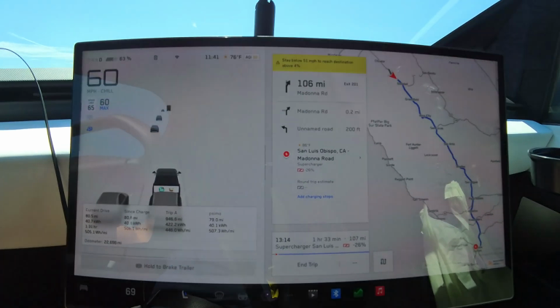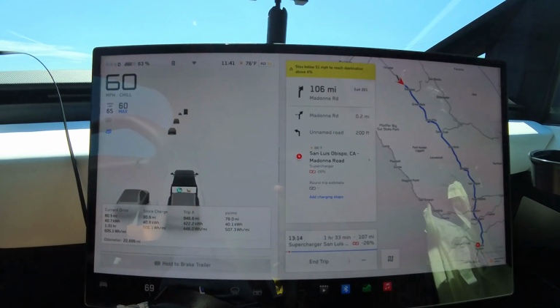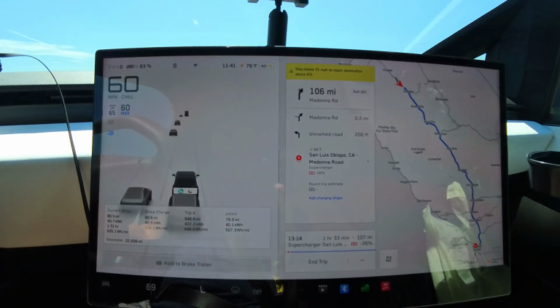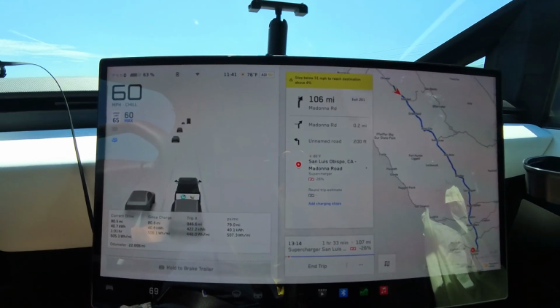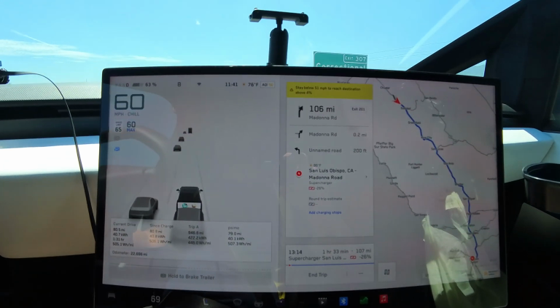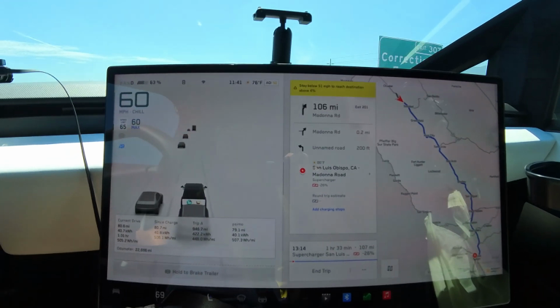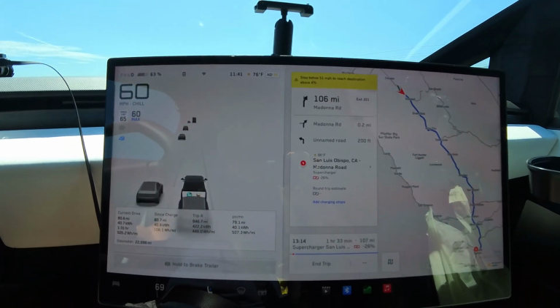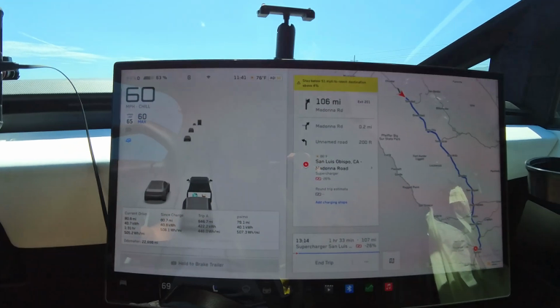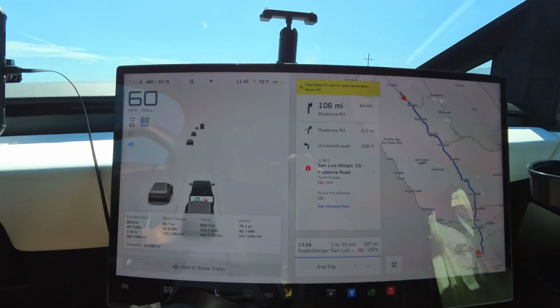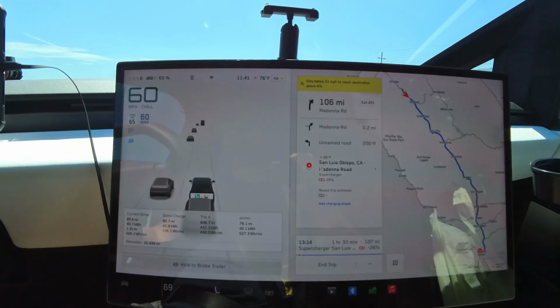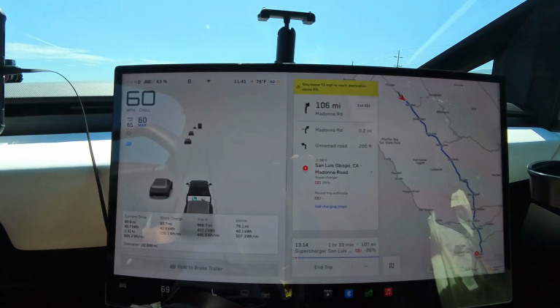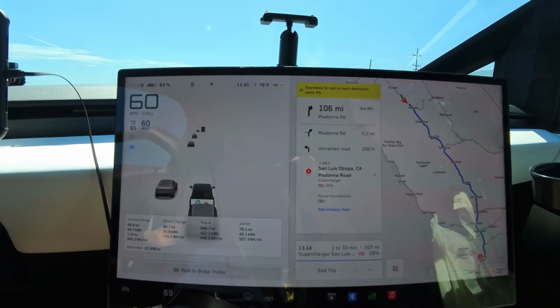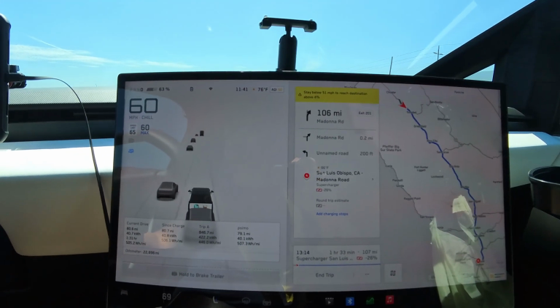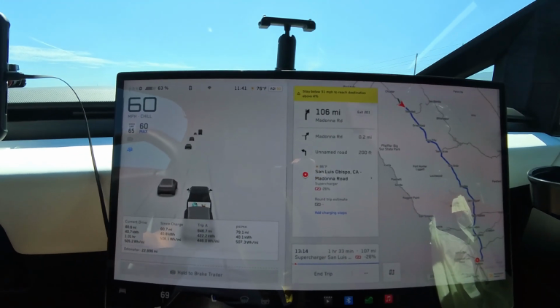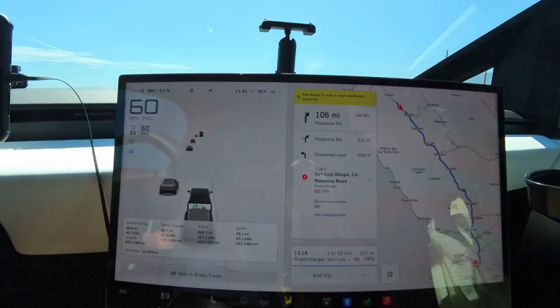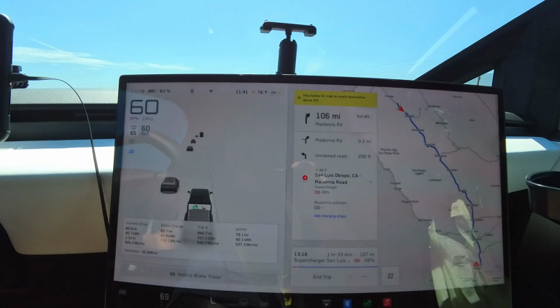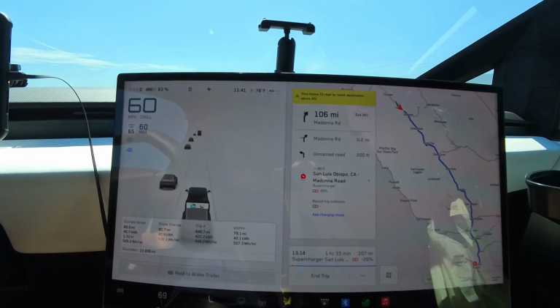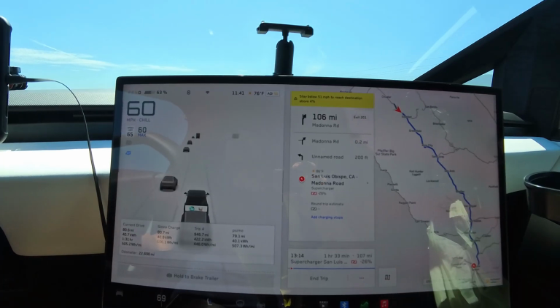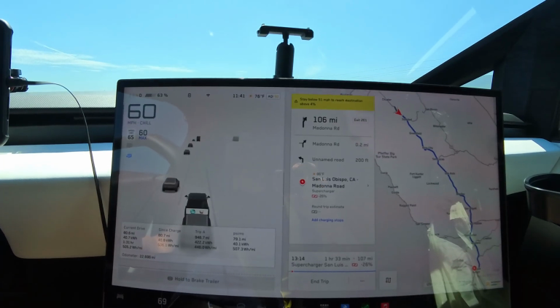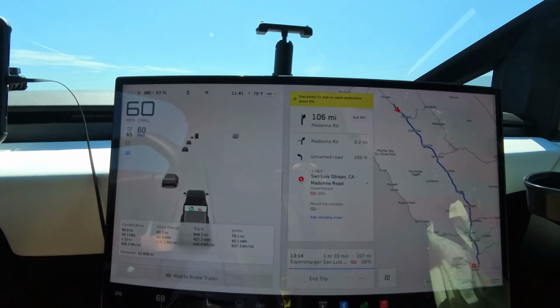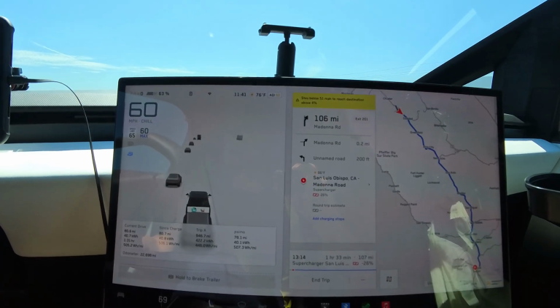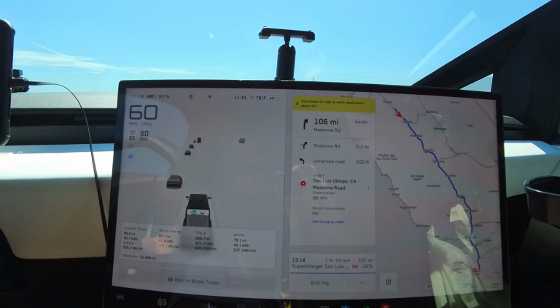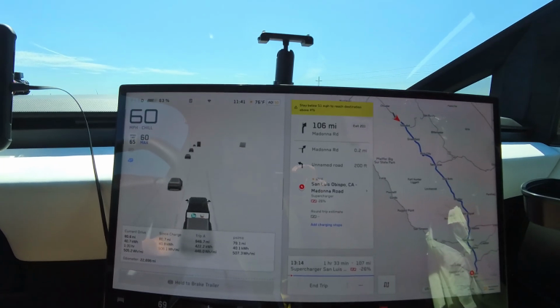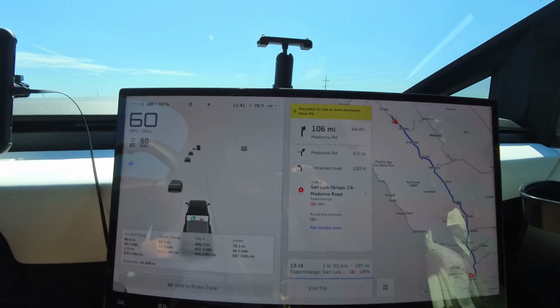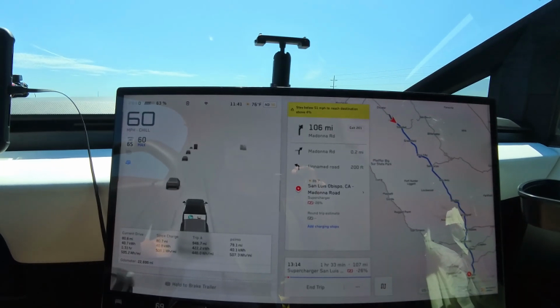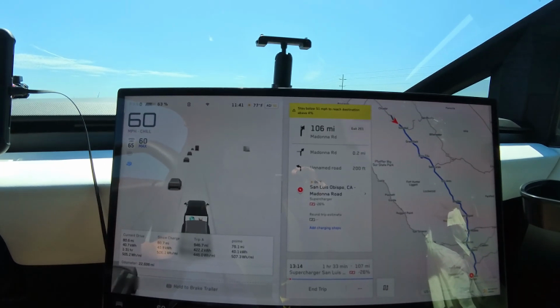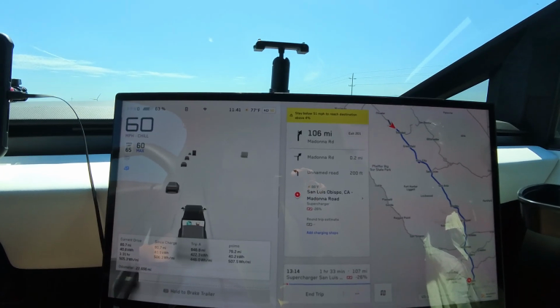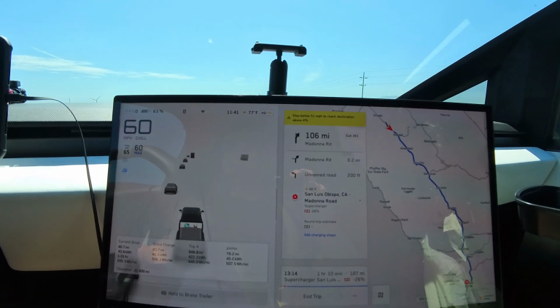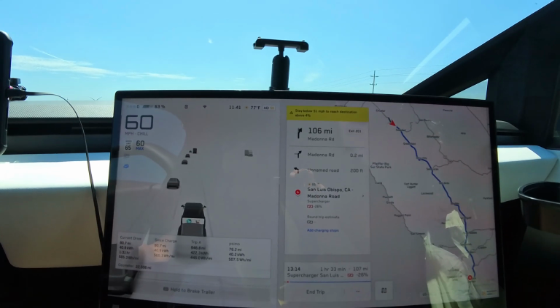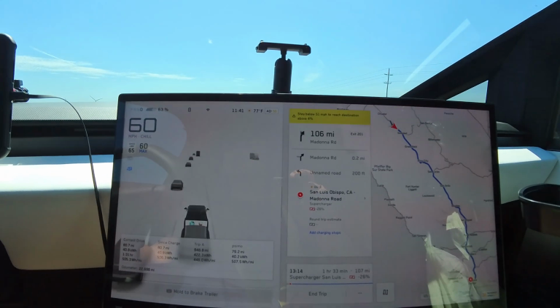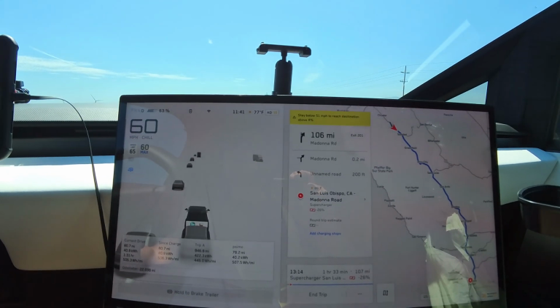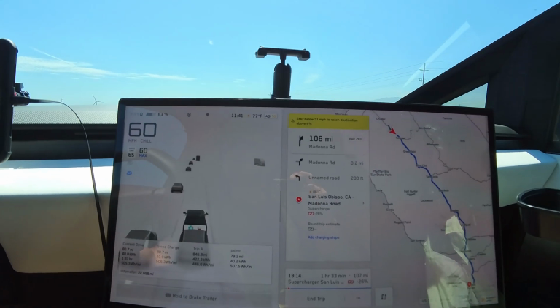If I cannot make it, I still have some superchargers between here and the Madonna Inn as a backup.